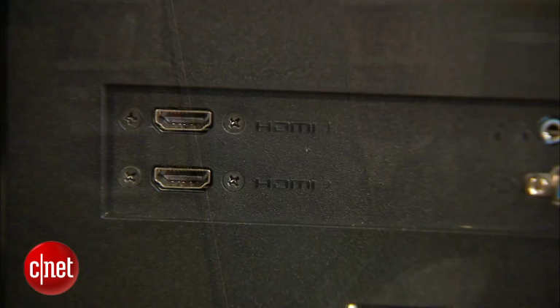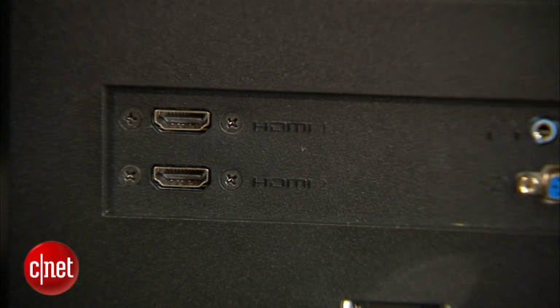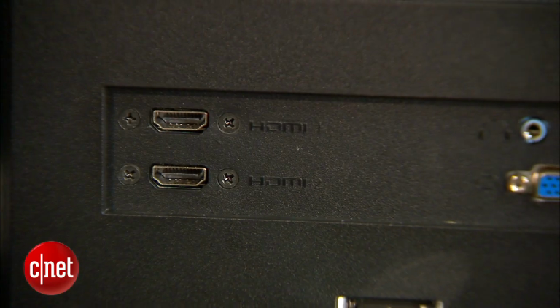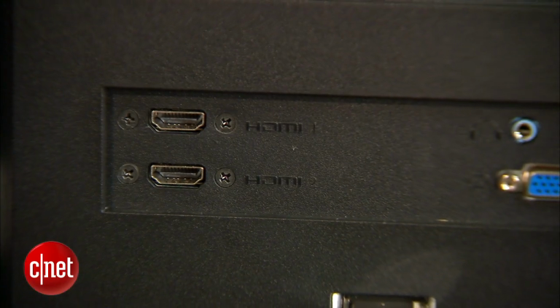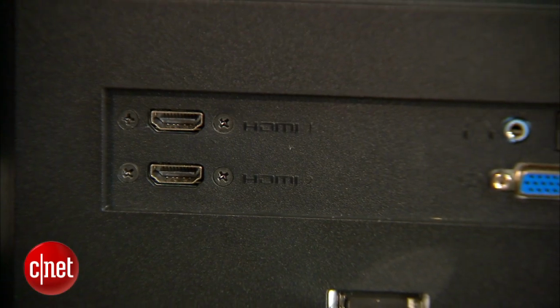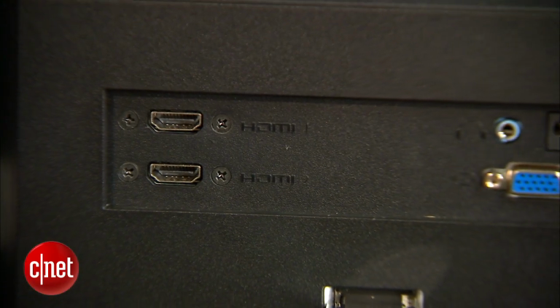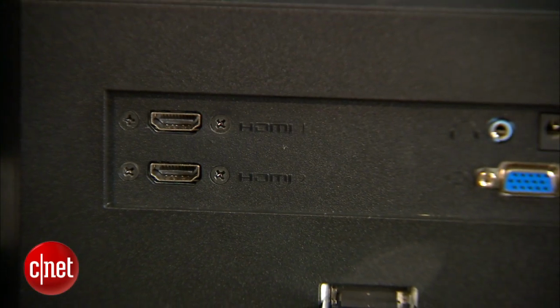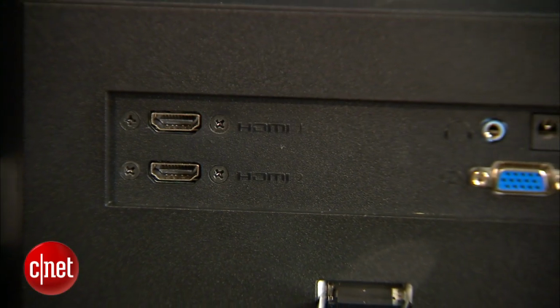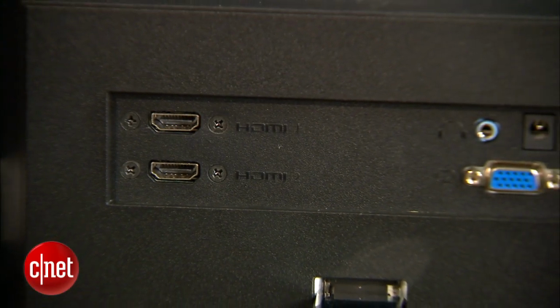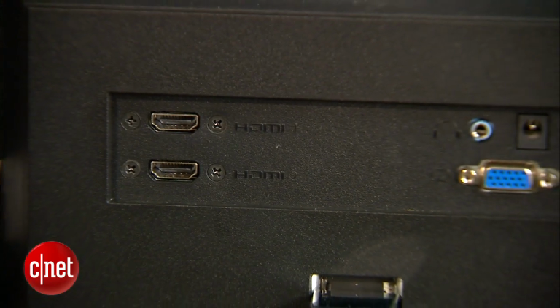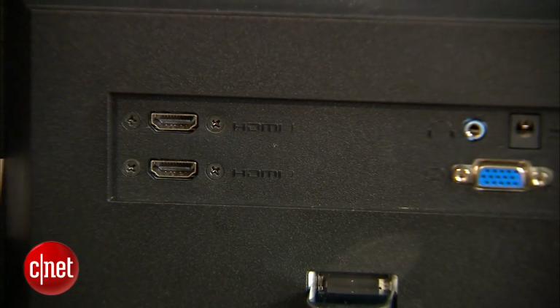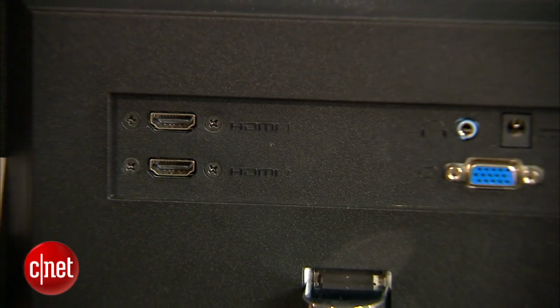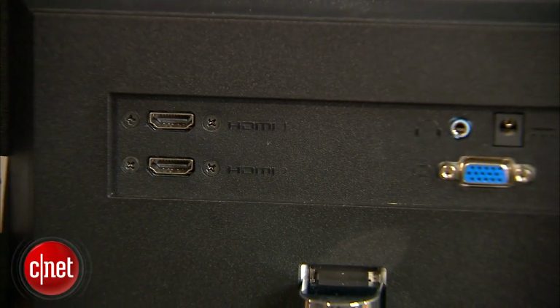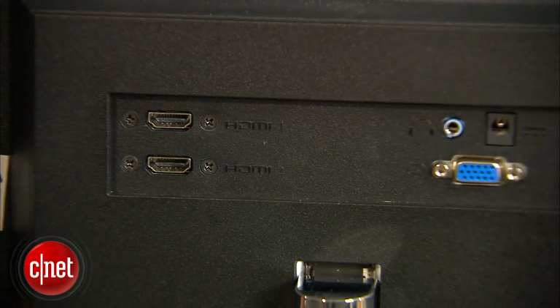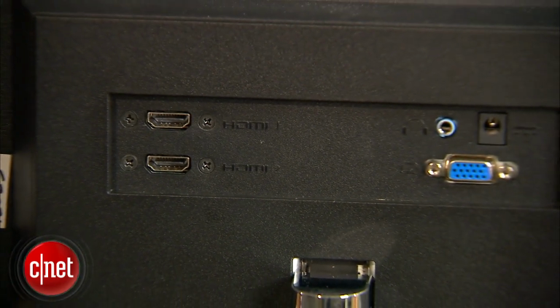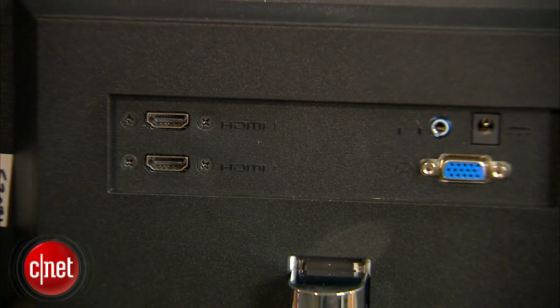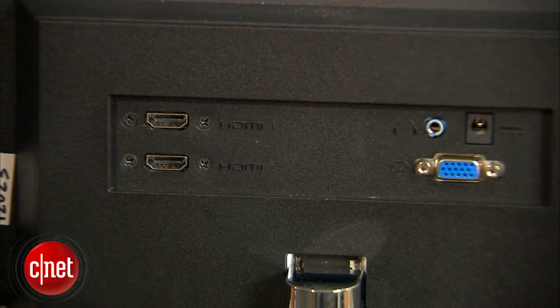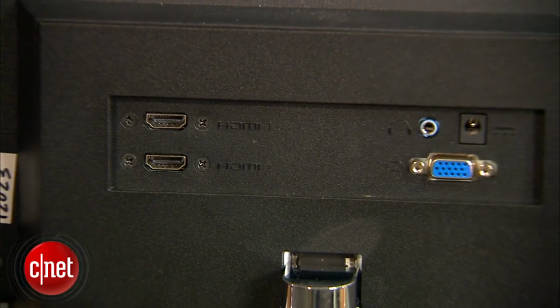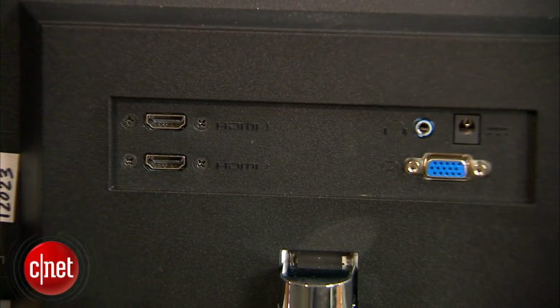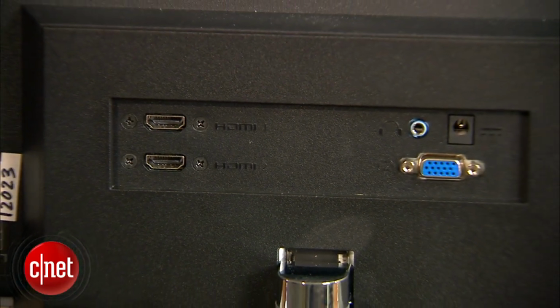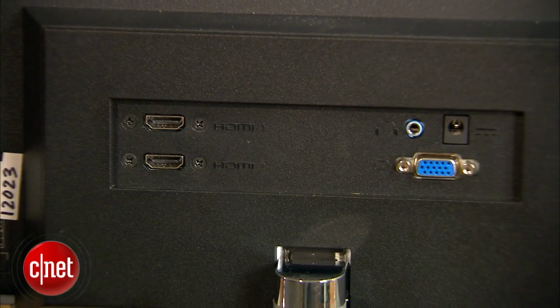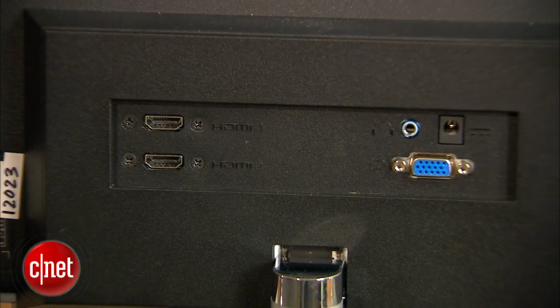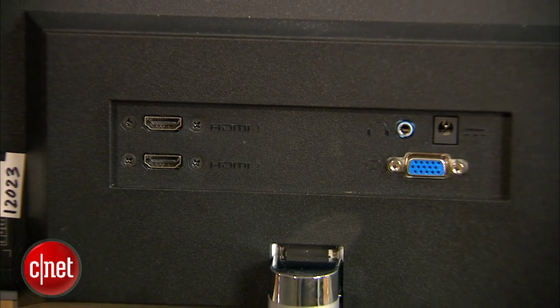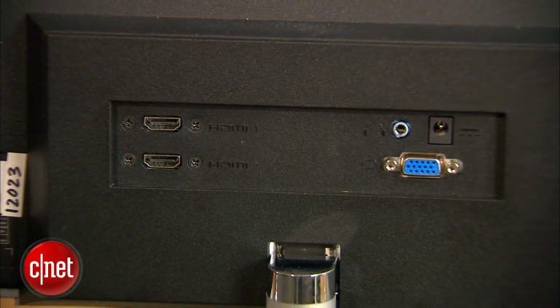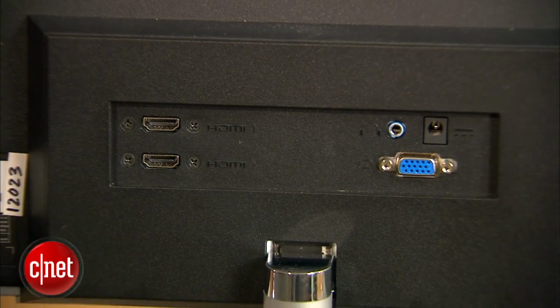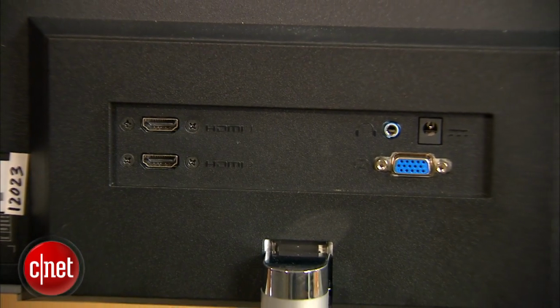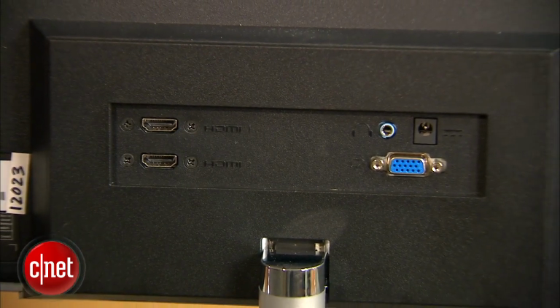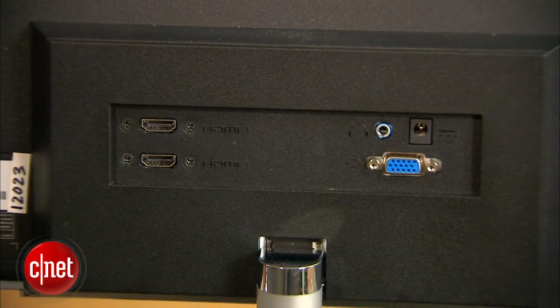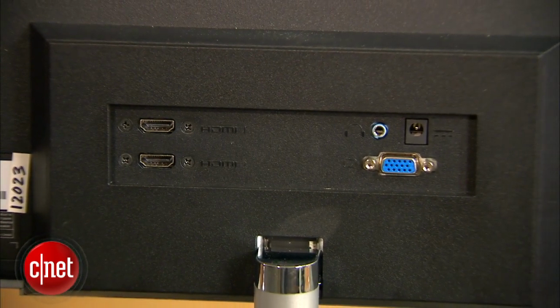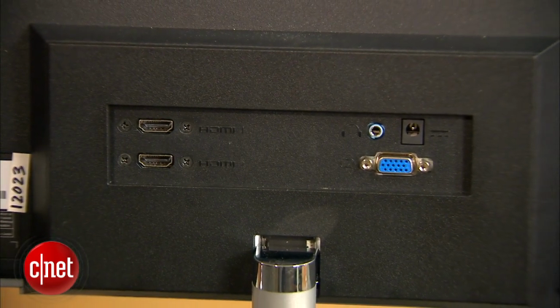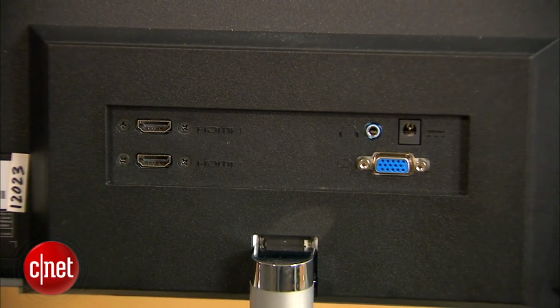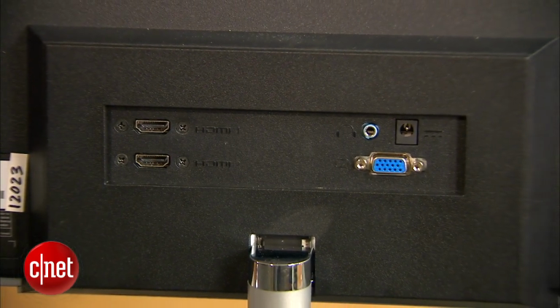Connections include dual HDMI, a single VGA connection, and one headphone jack.